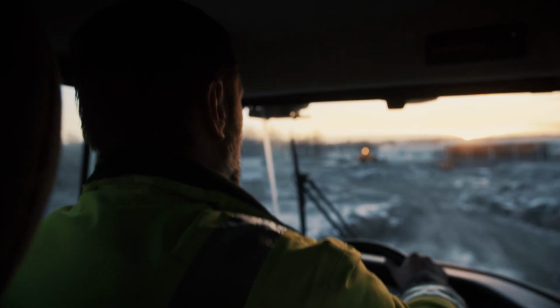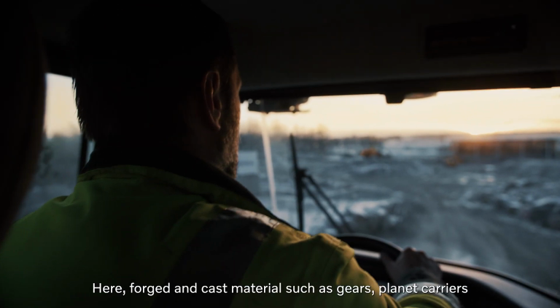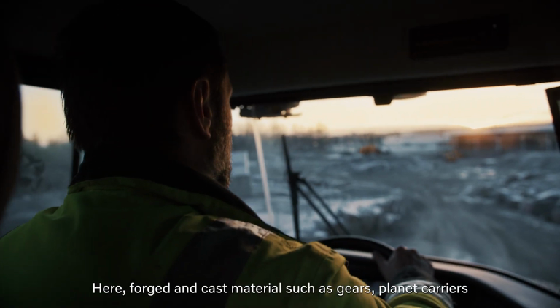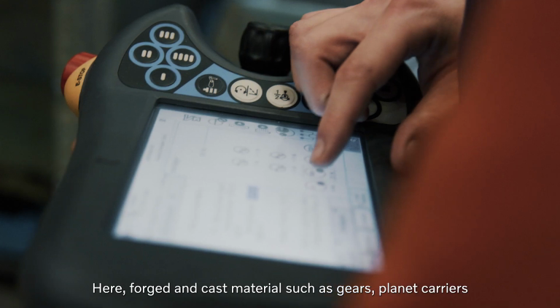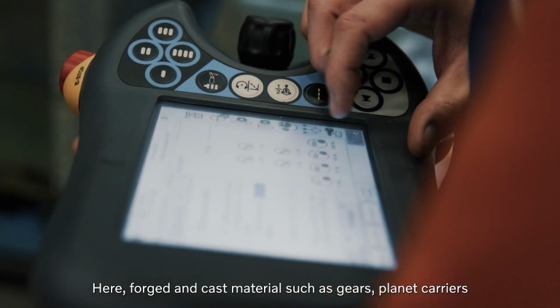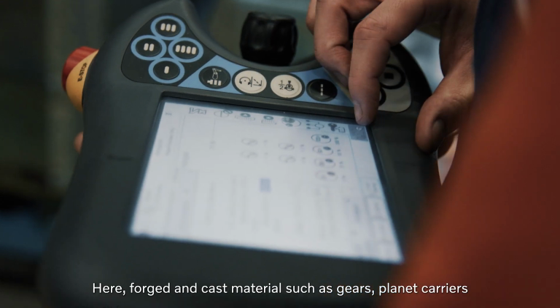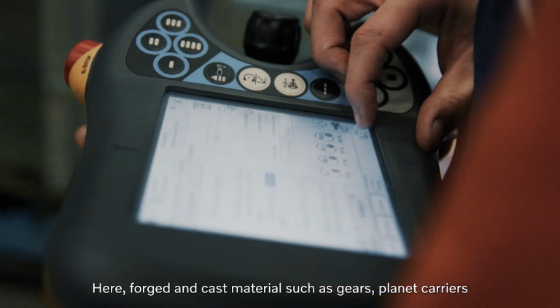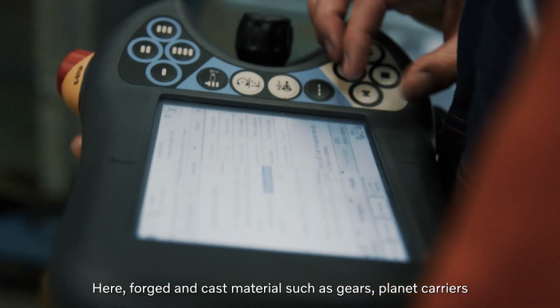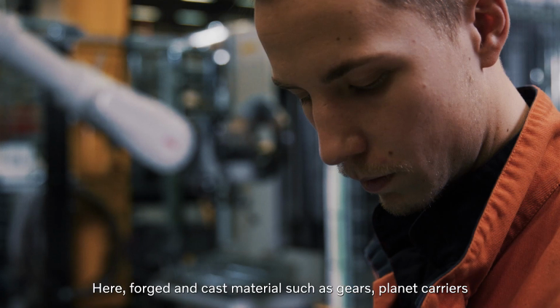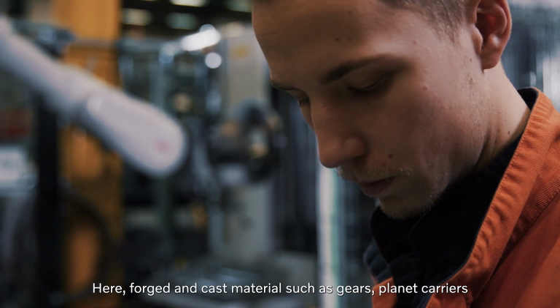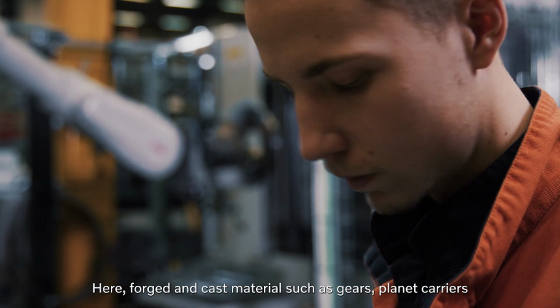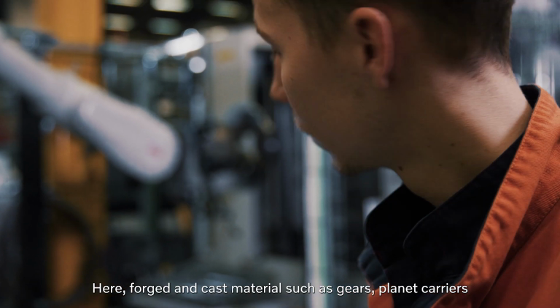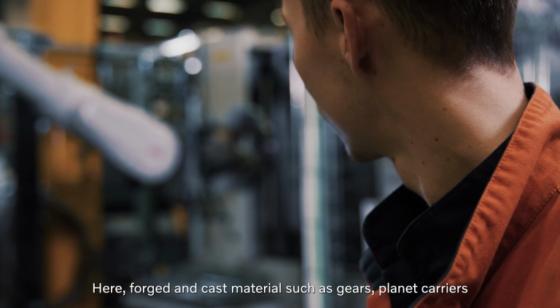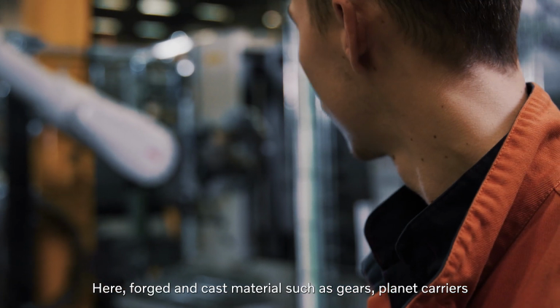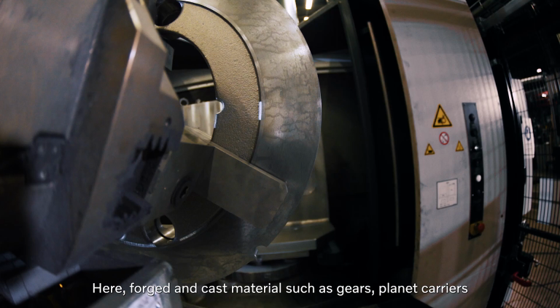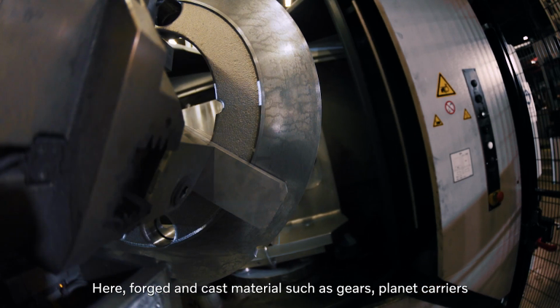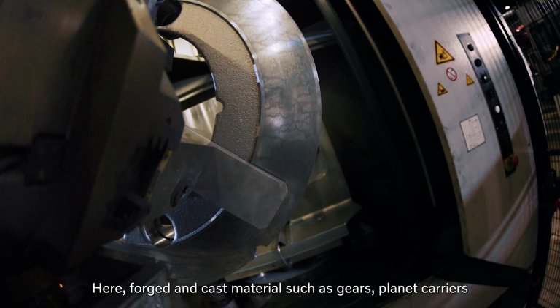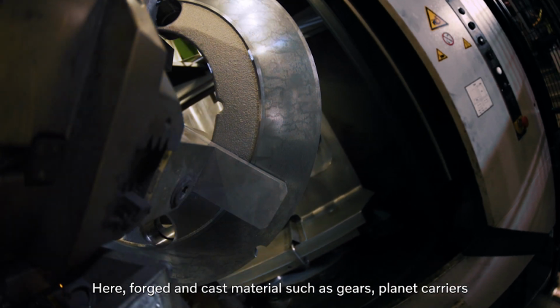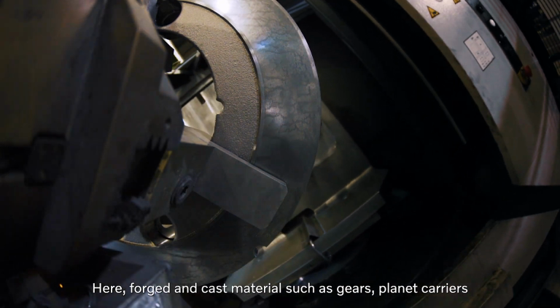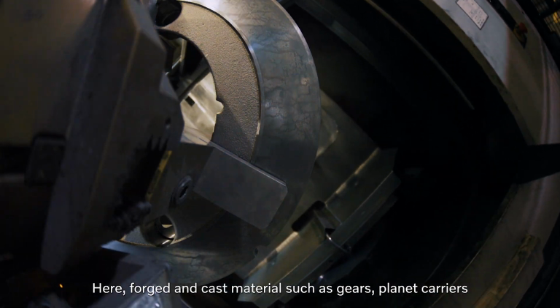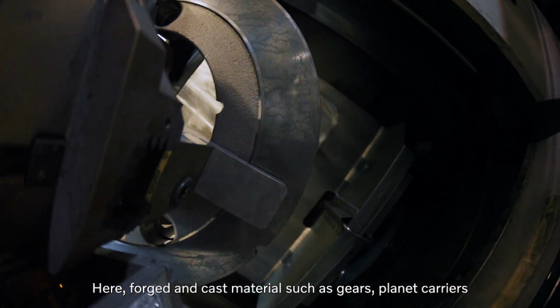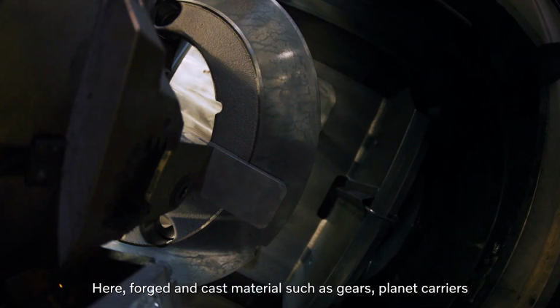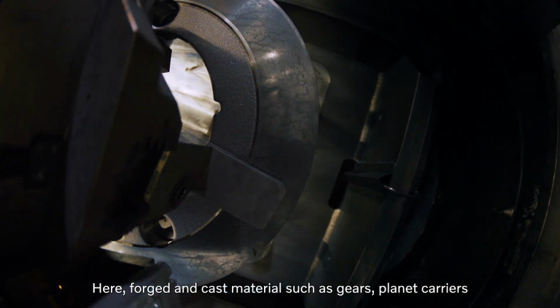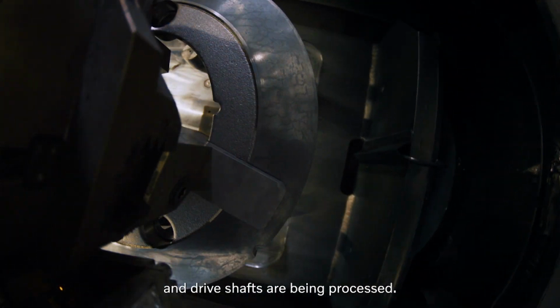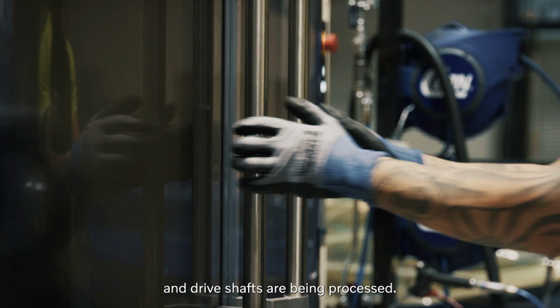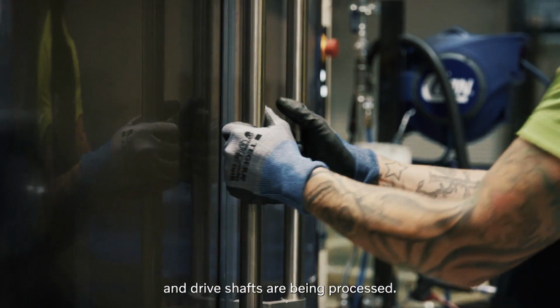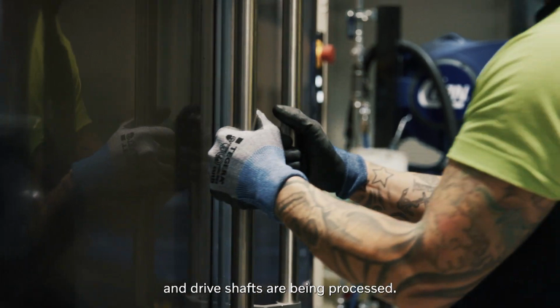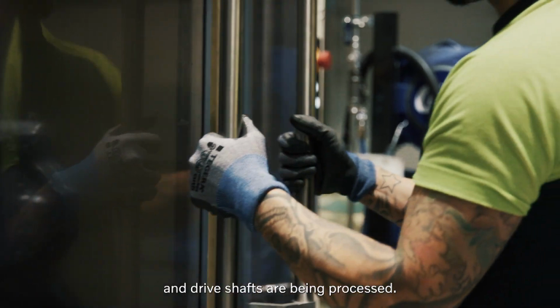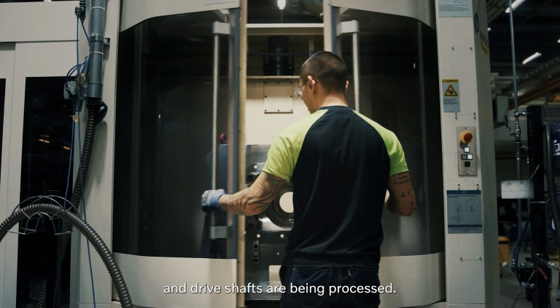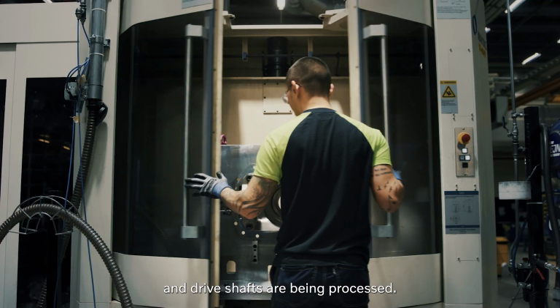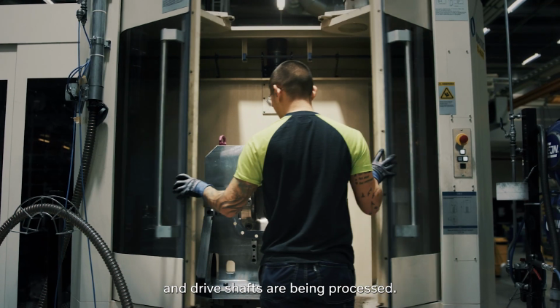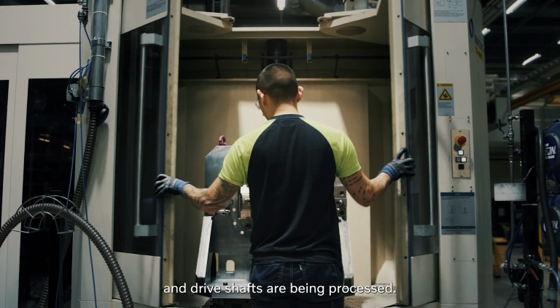Here, forged and cast materials such as gears, planet carriers and driveshafts are being processed.